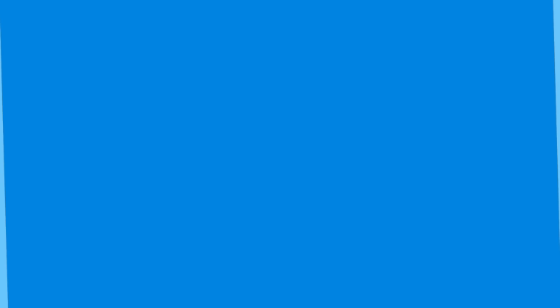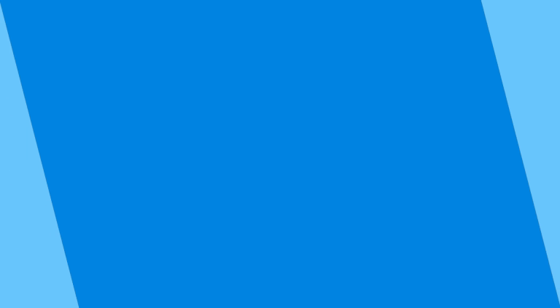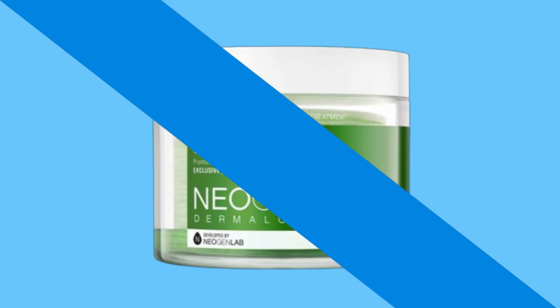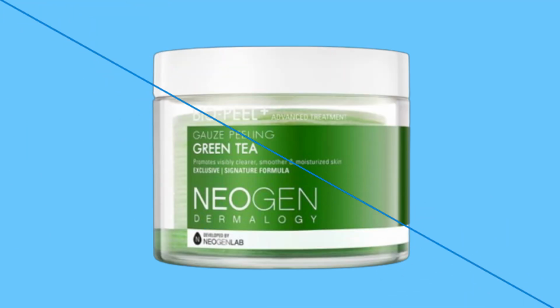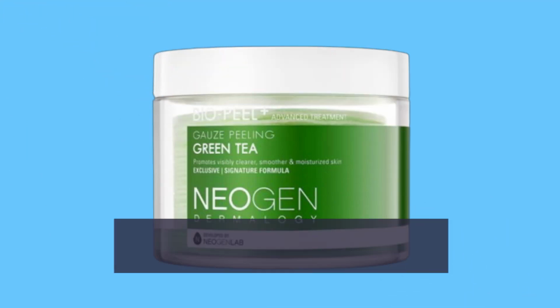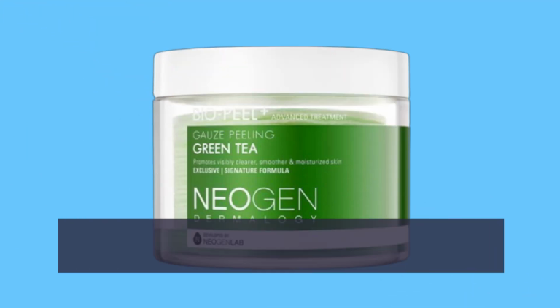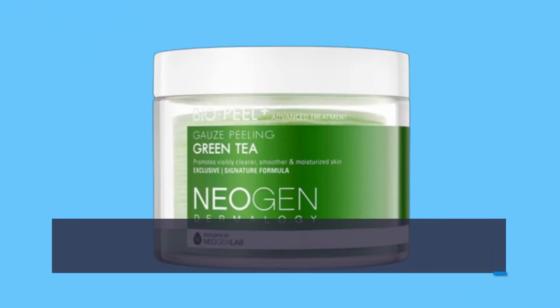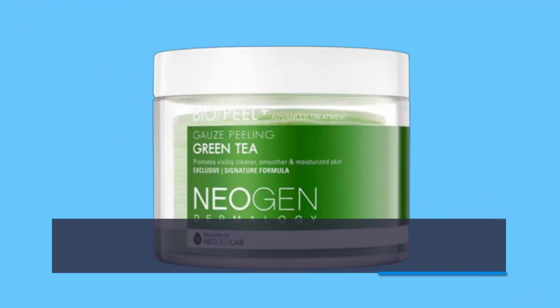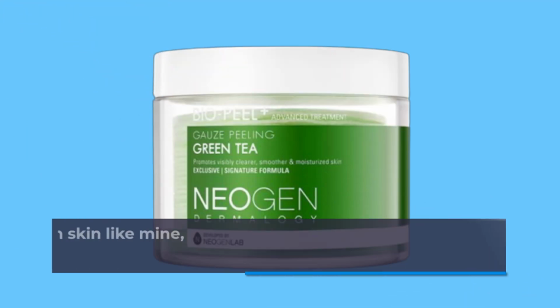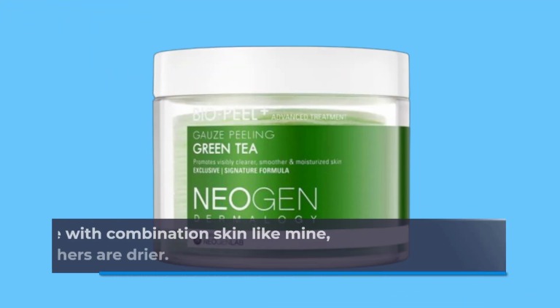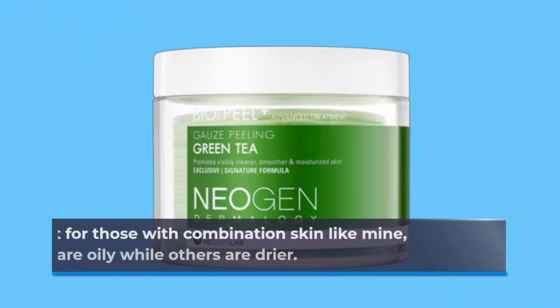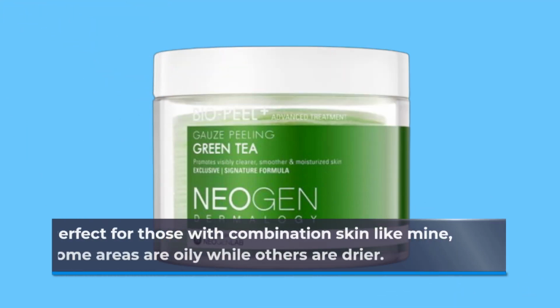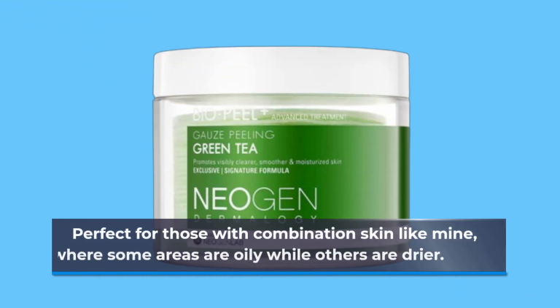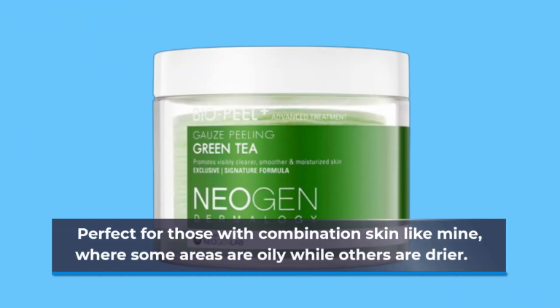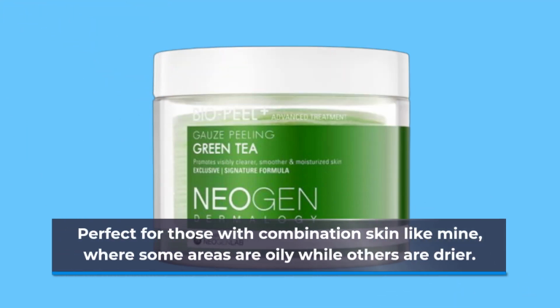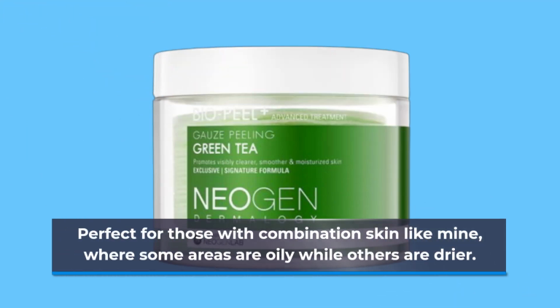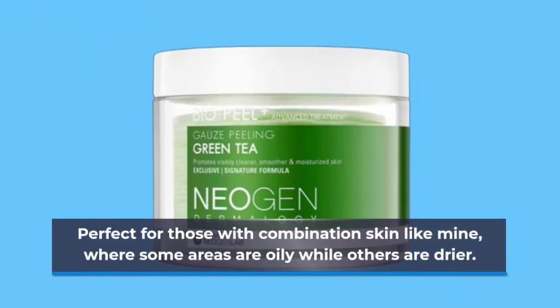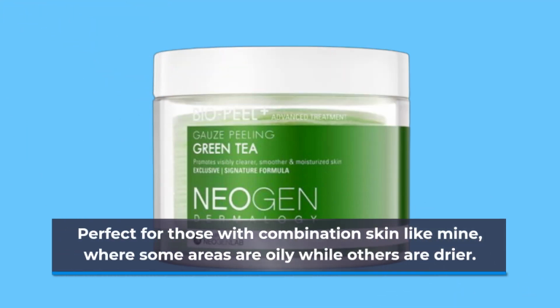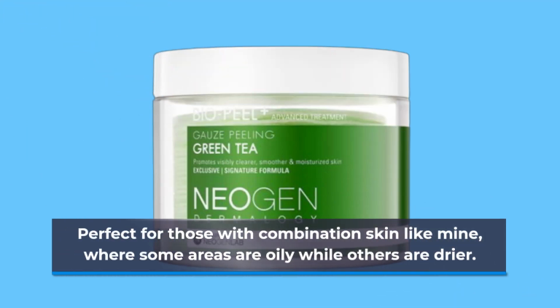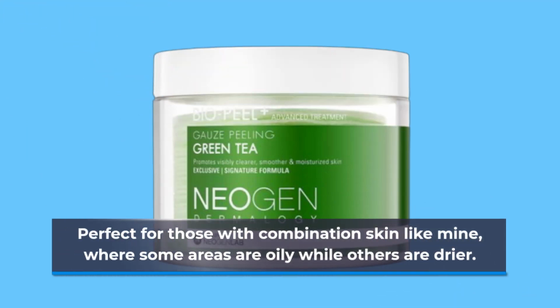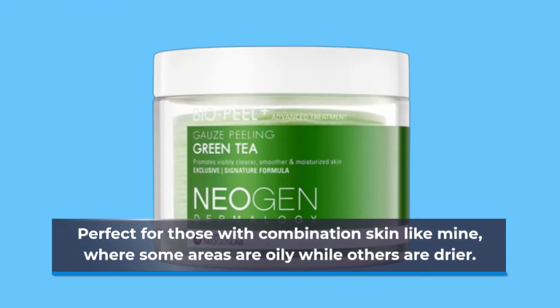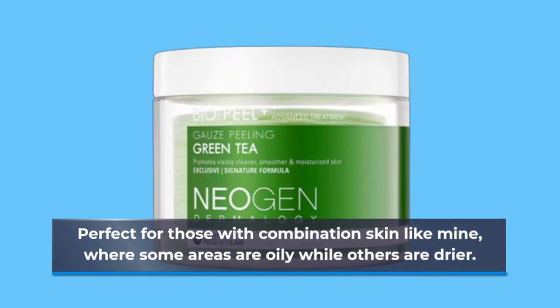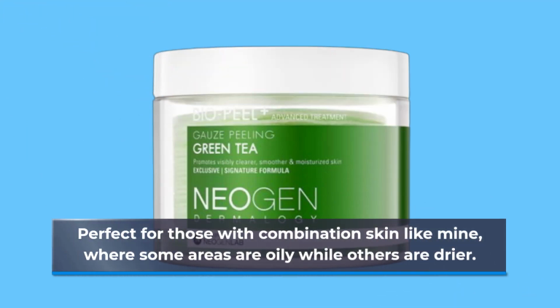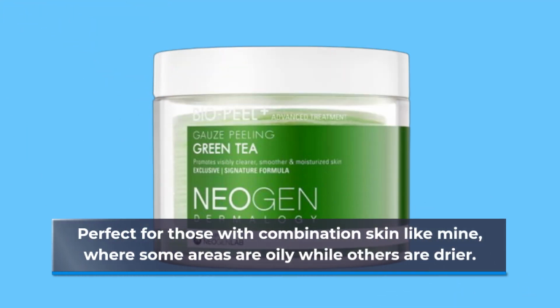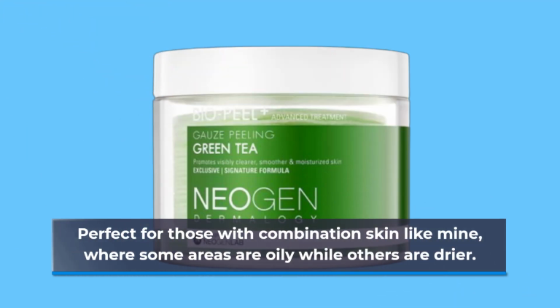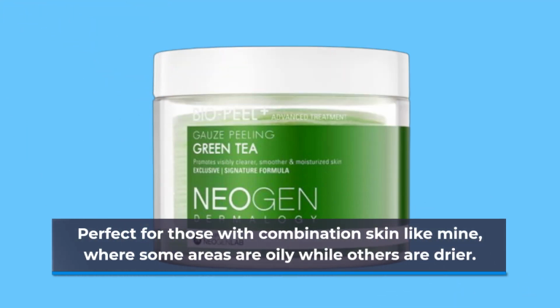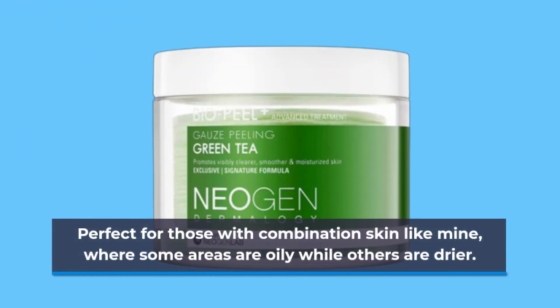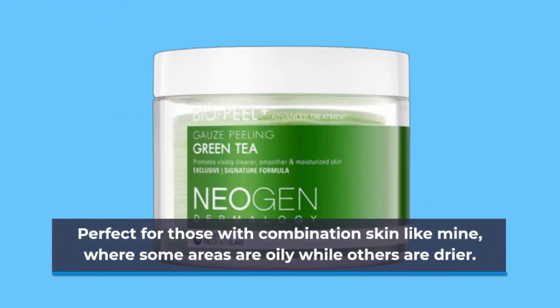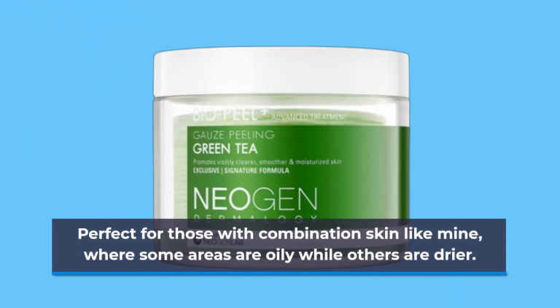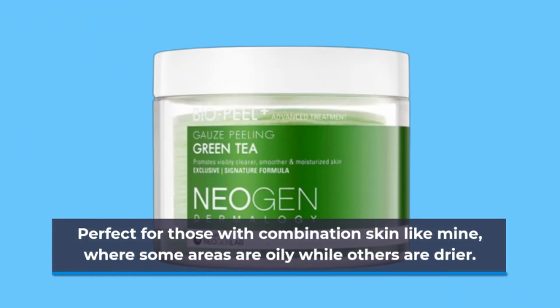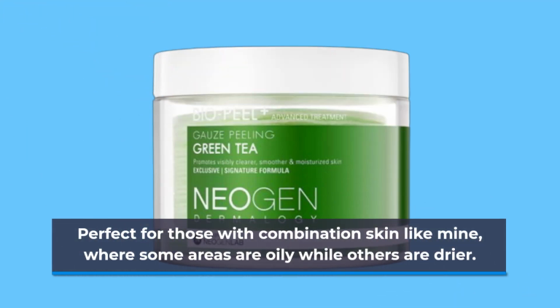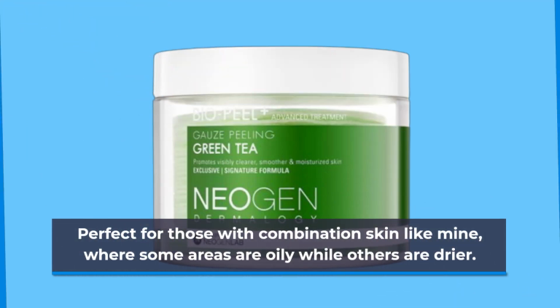Perfect for those with combination skin like mine, where some areas are oily while others are drier.